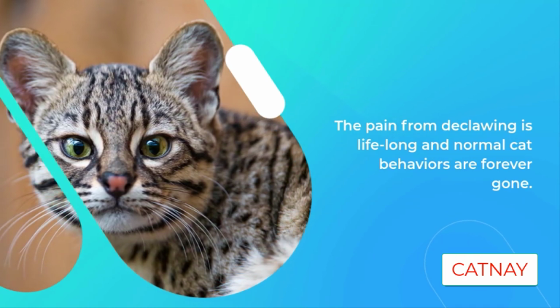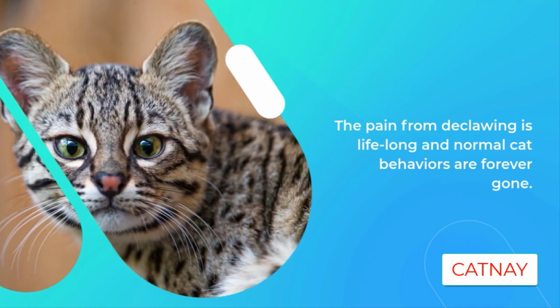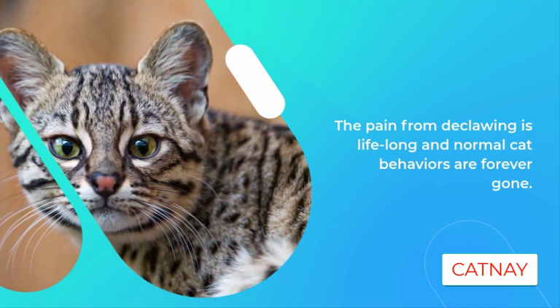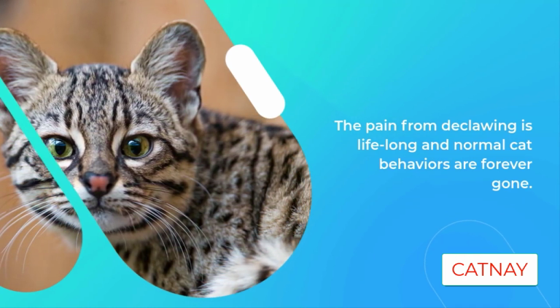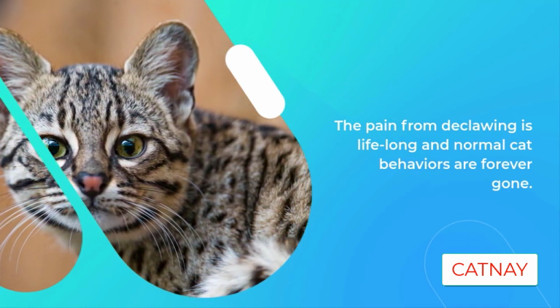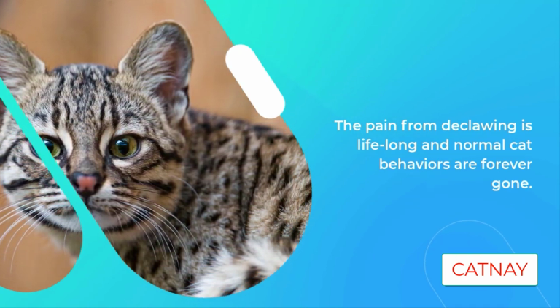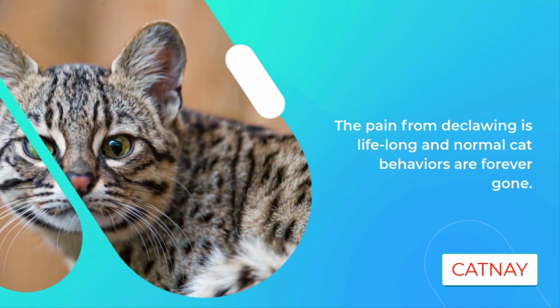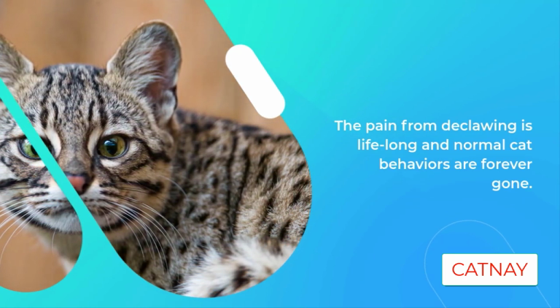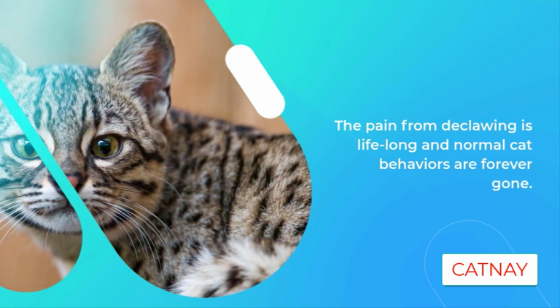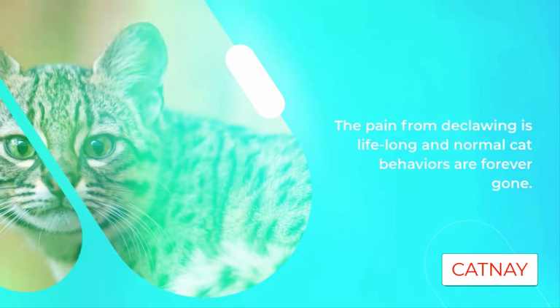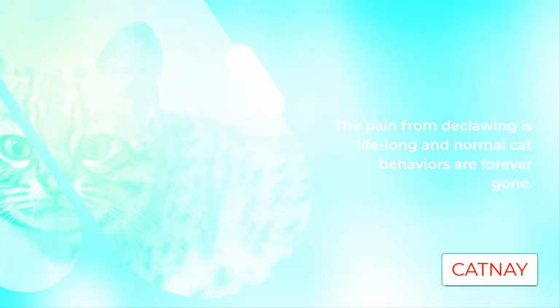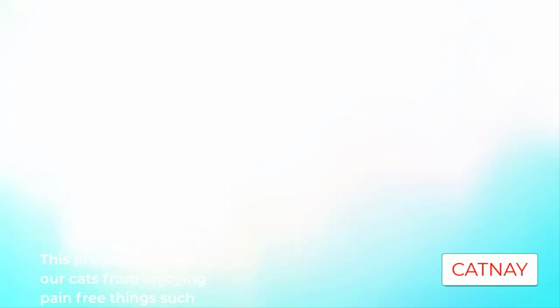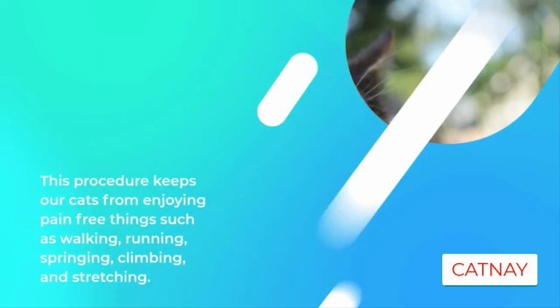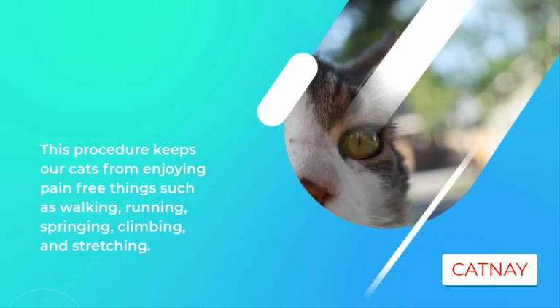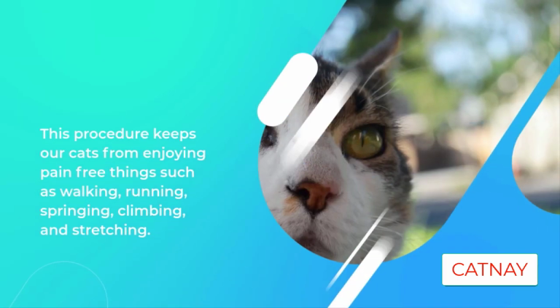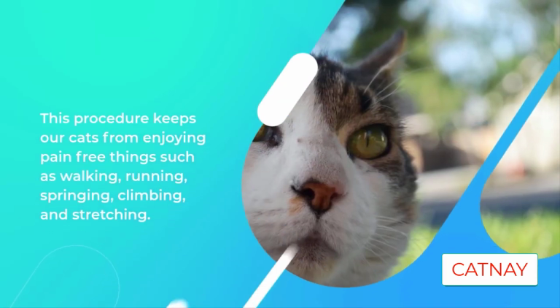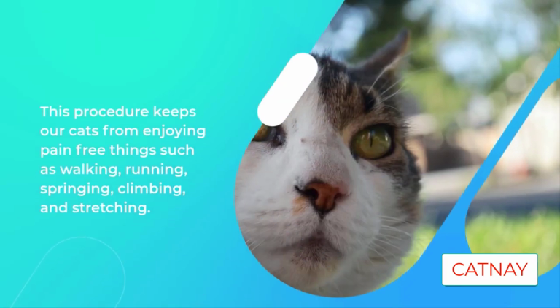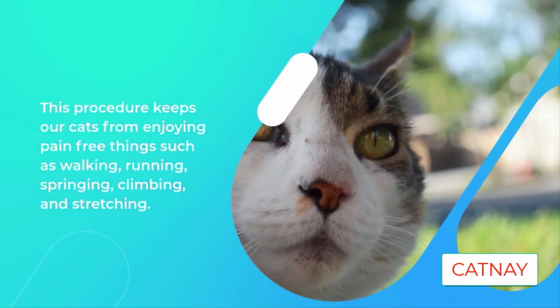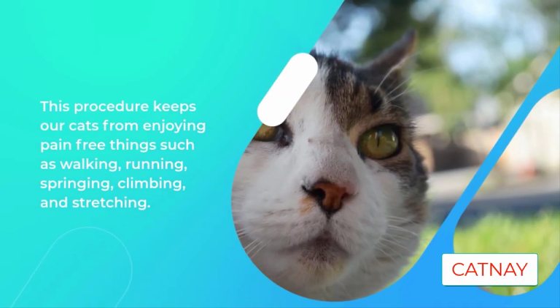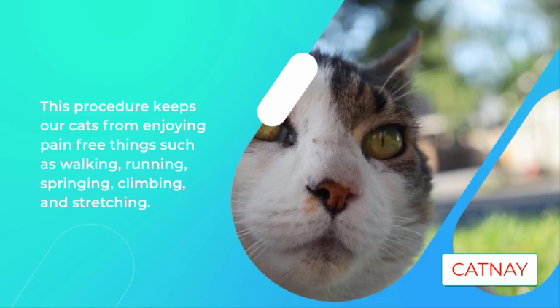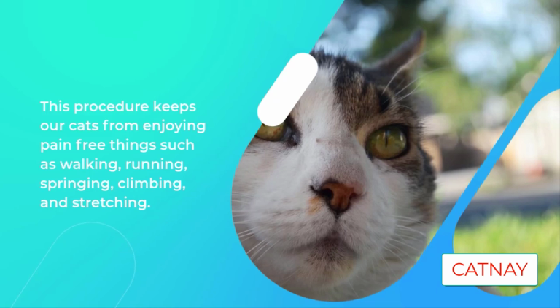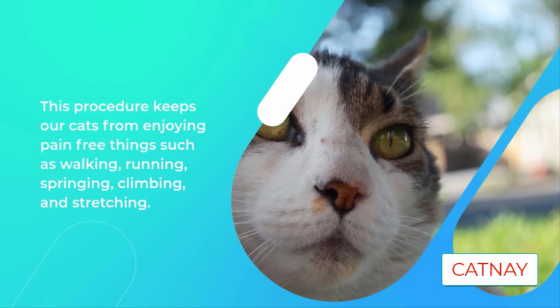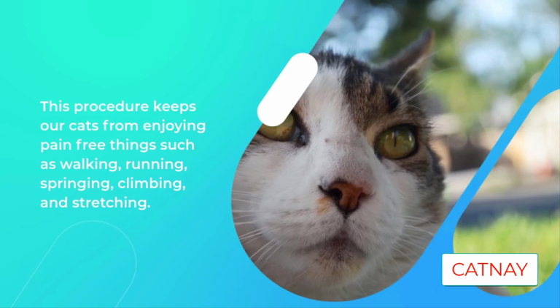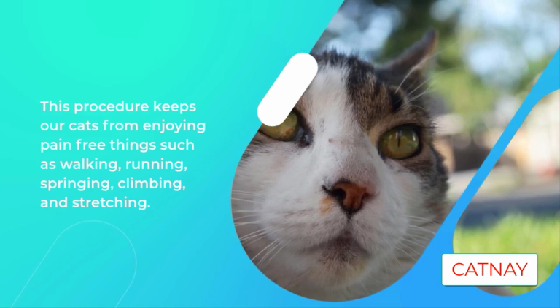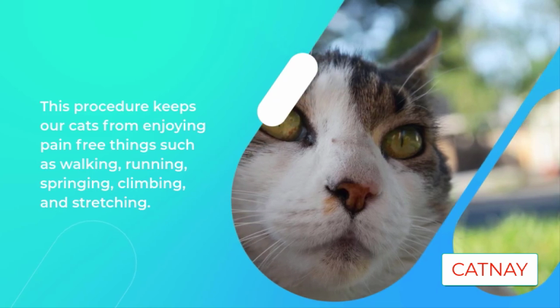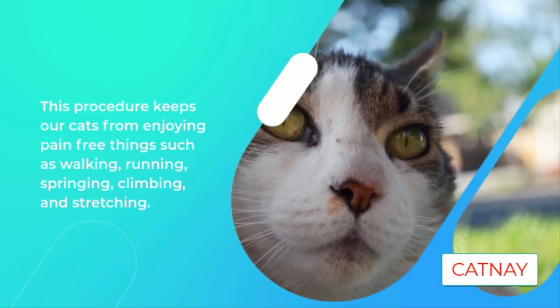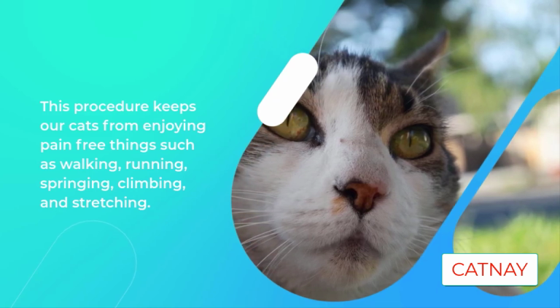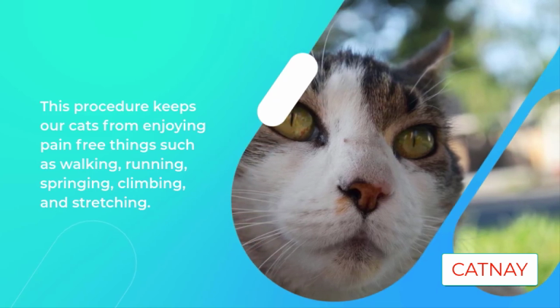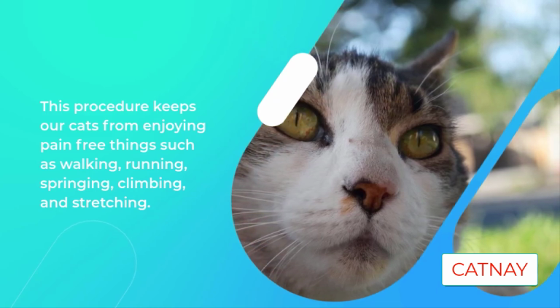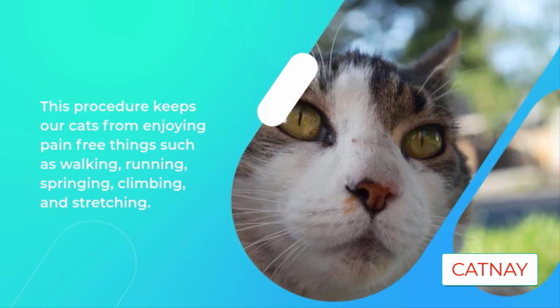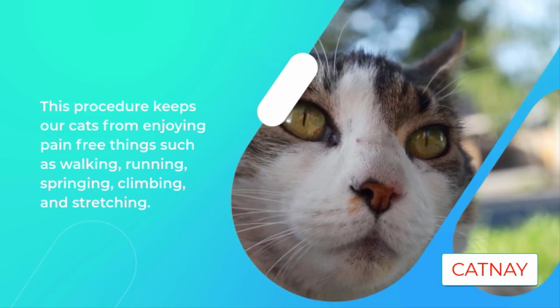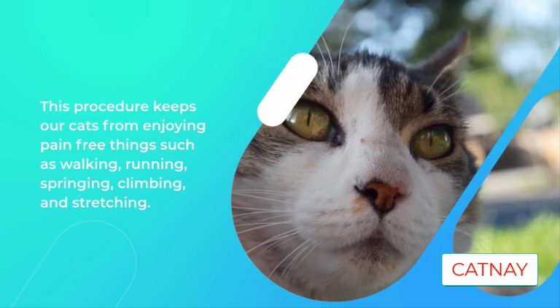This procedure keeps cats from enjoying pain-free activities such as walking, running, springing, climbing, and stretching. This crippling procedure keeps cats from a life of fun, energetic, normal cat behavior.